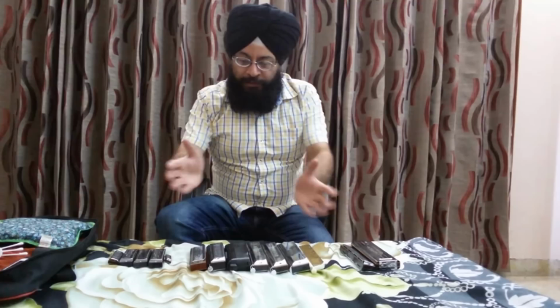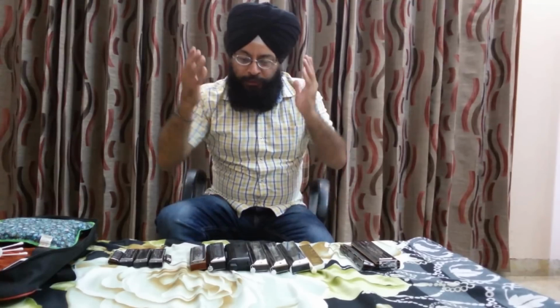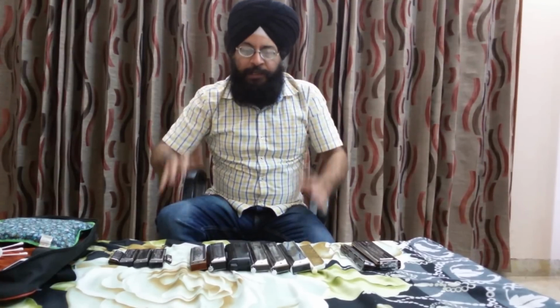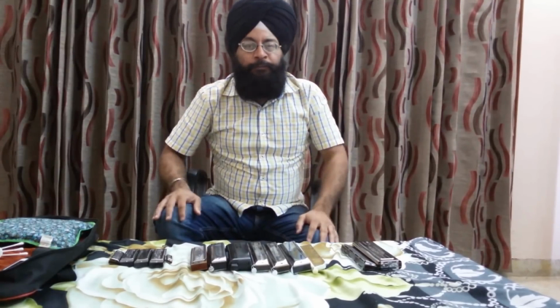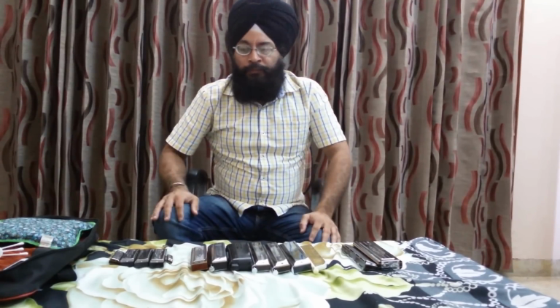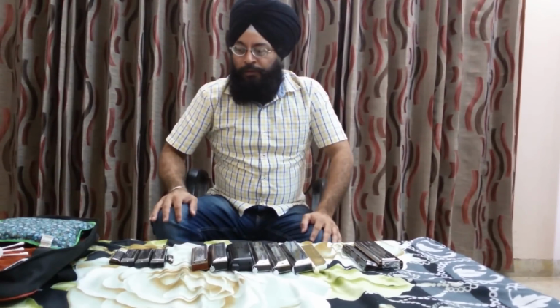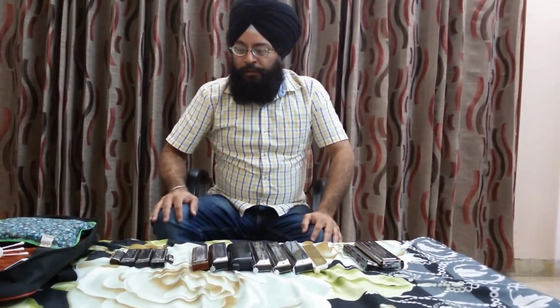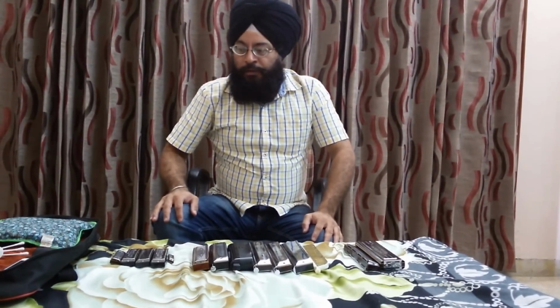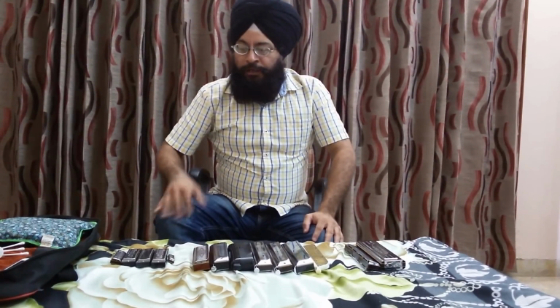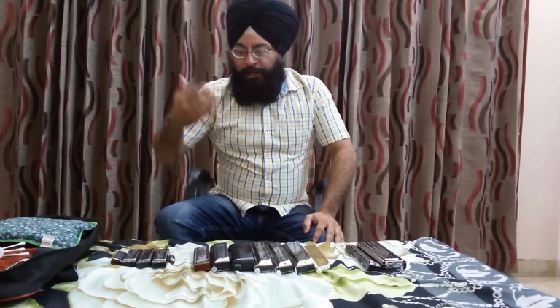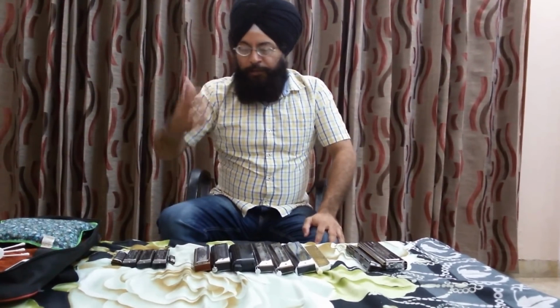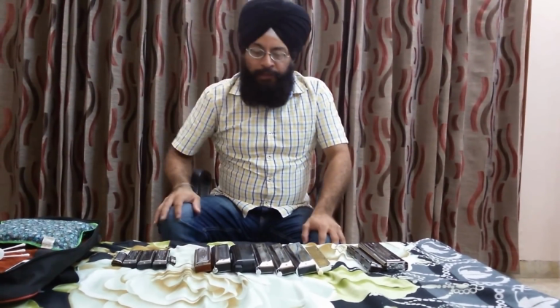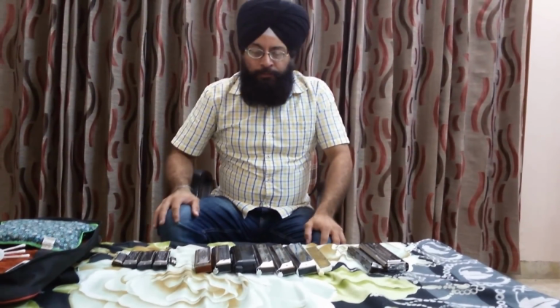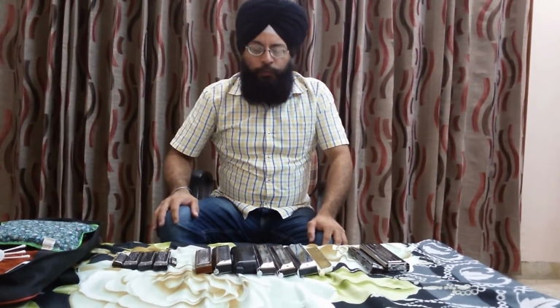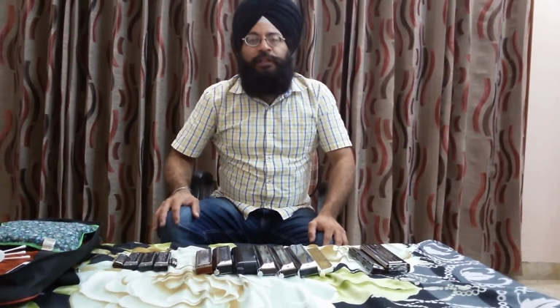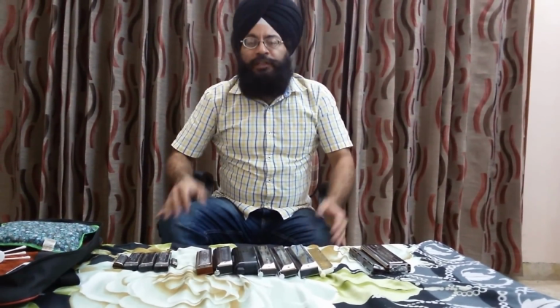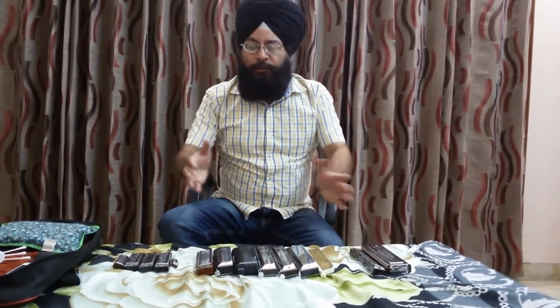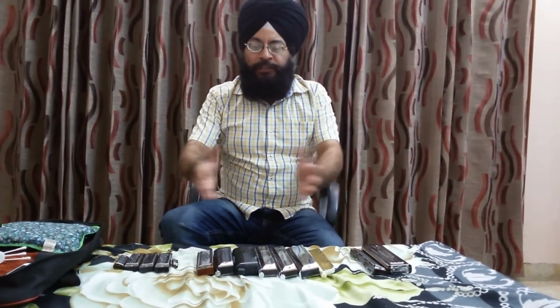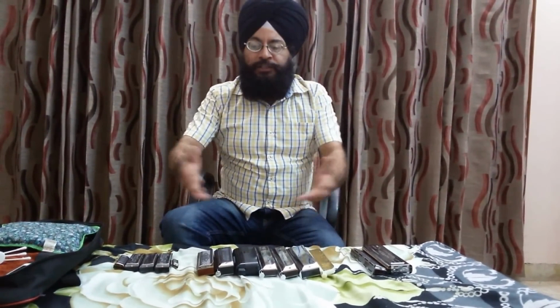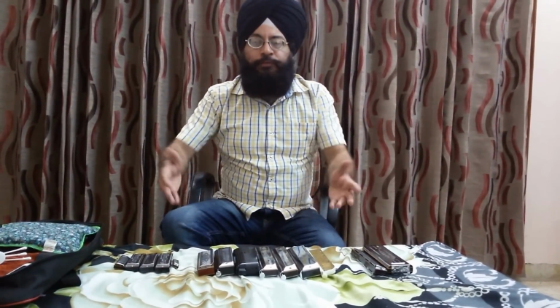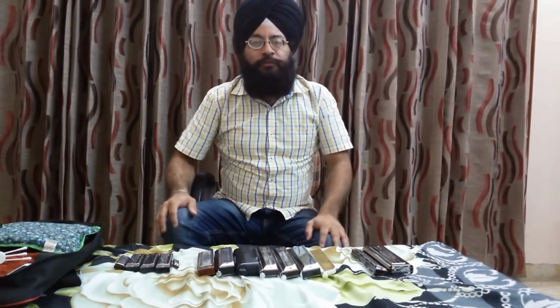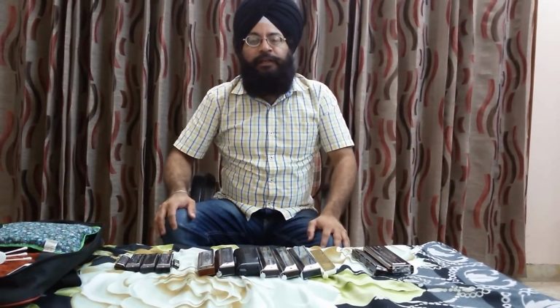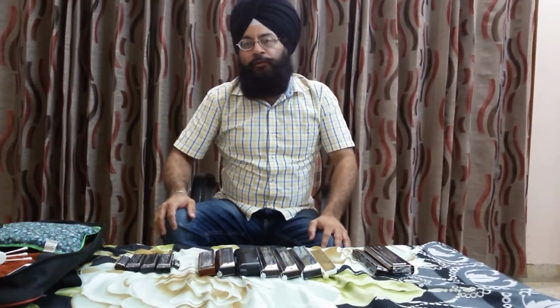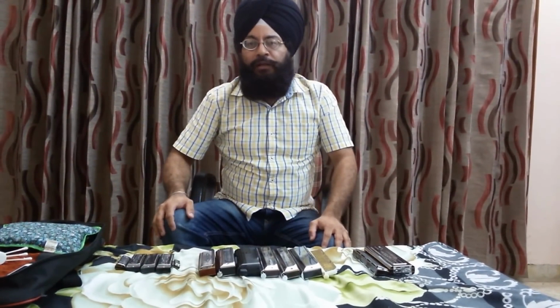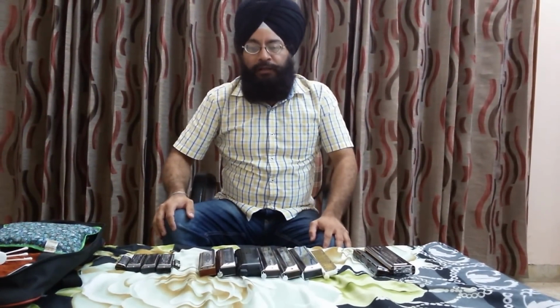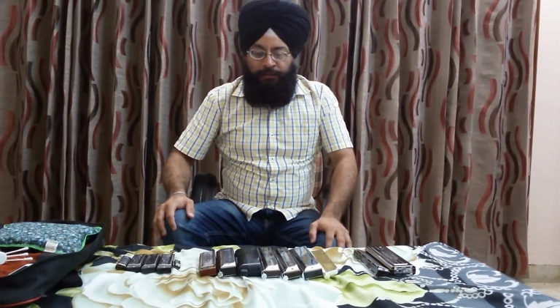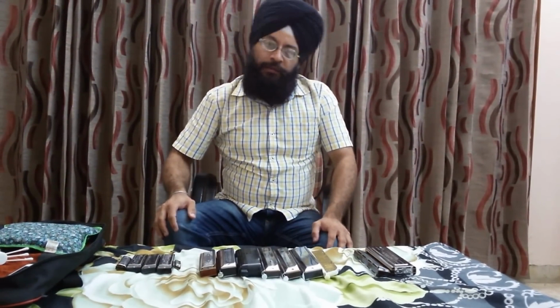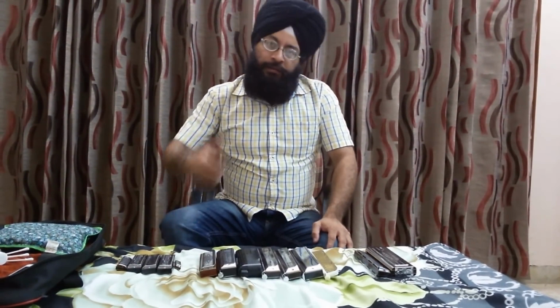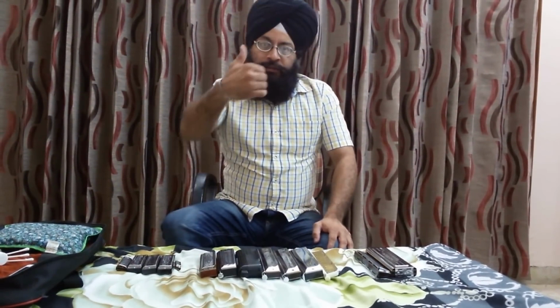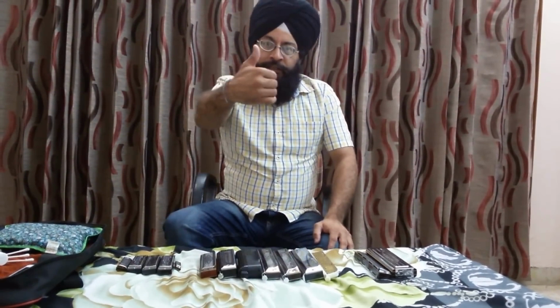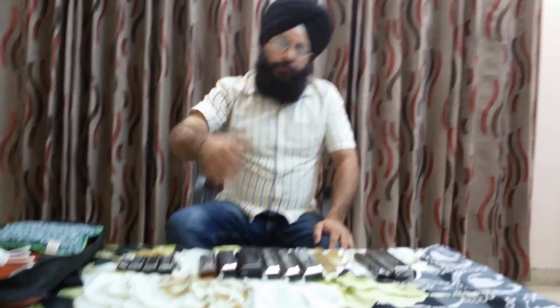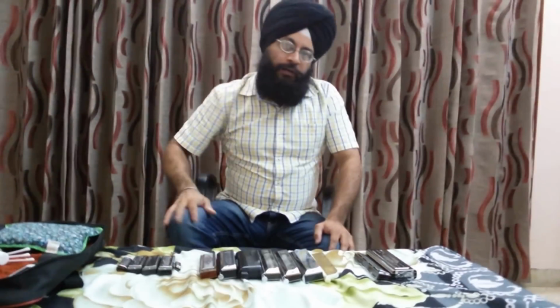I hope these basic brief tips are helpful for beginners playing harmonica. I will be posting such tips regularly. Thank you for now.